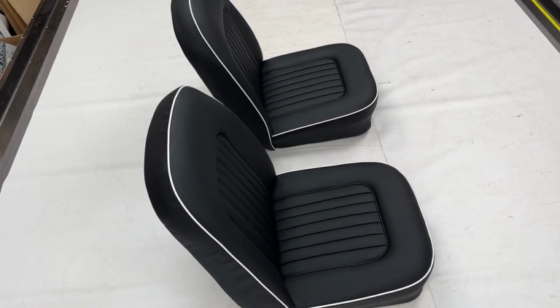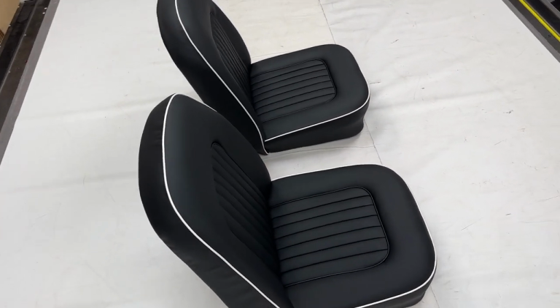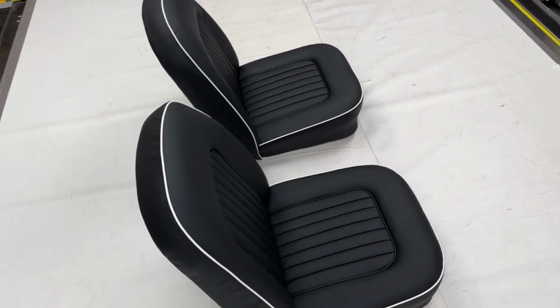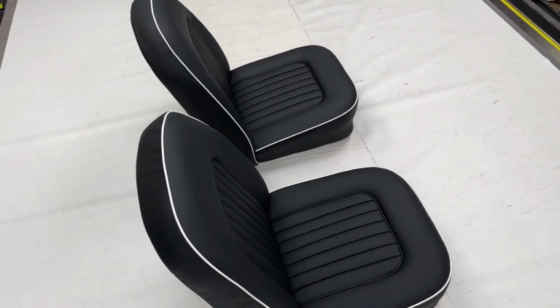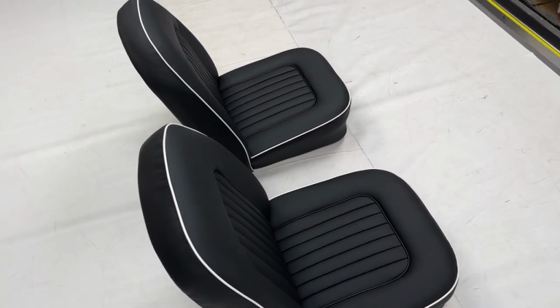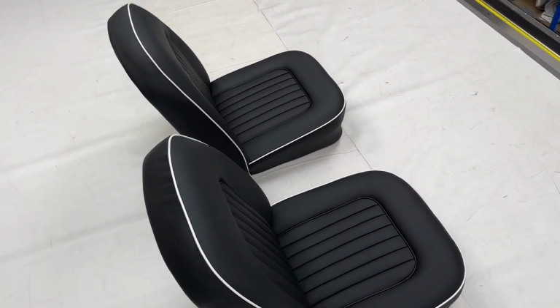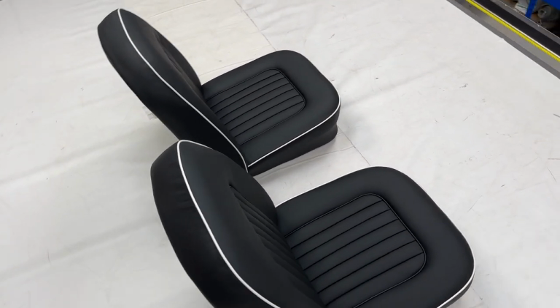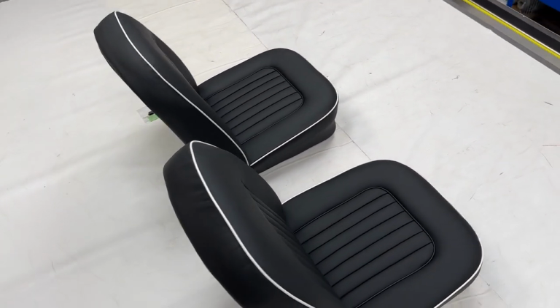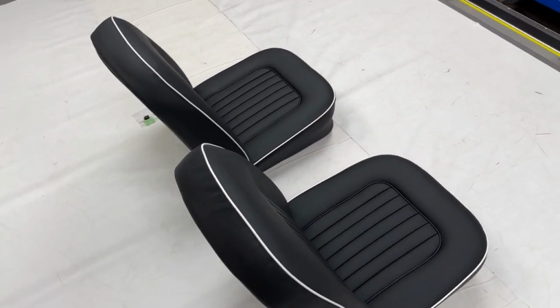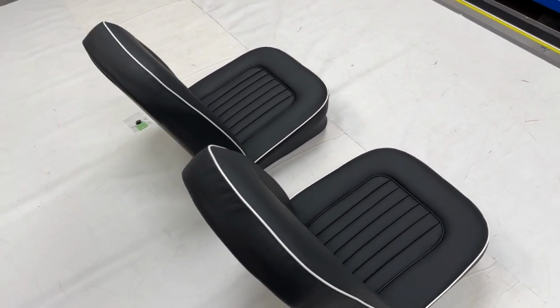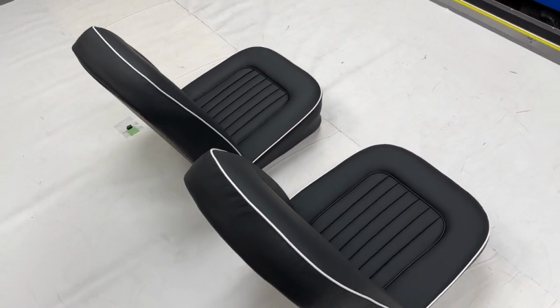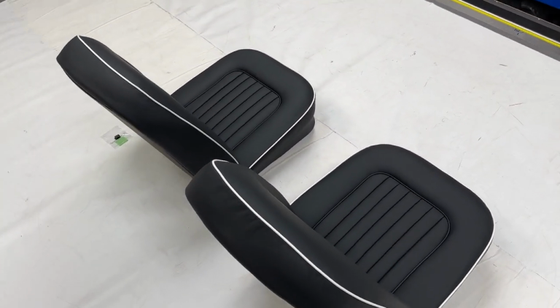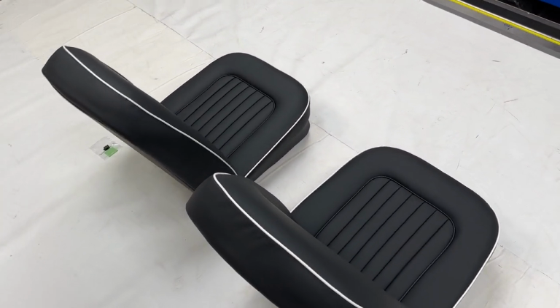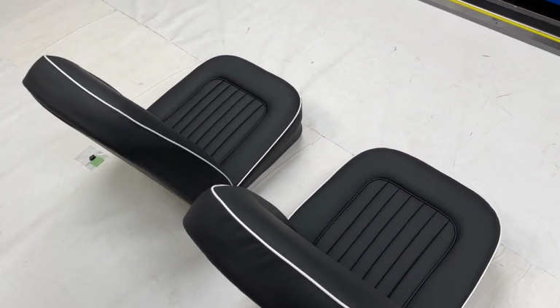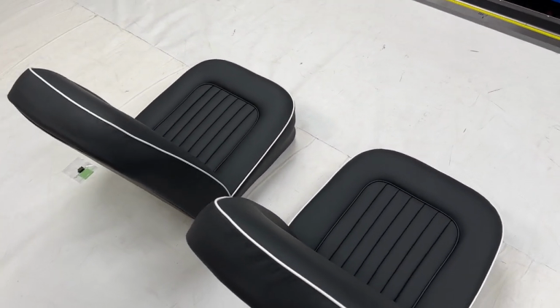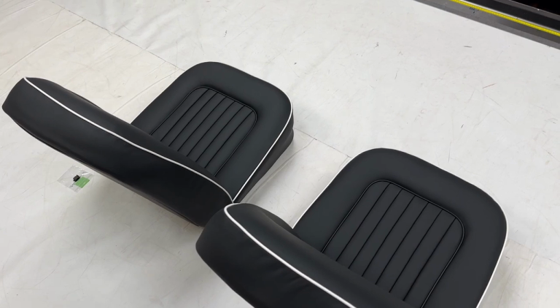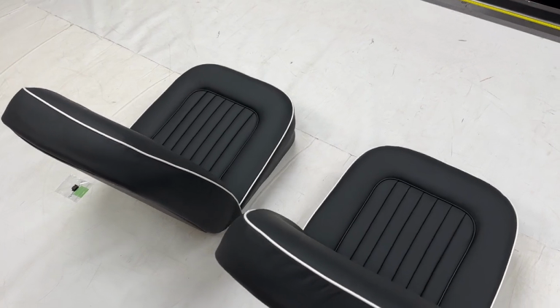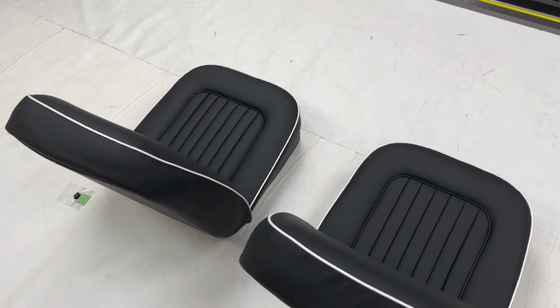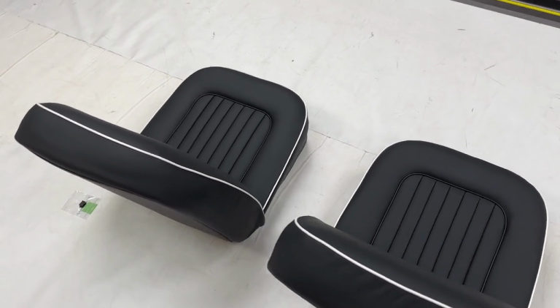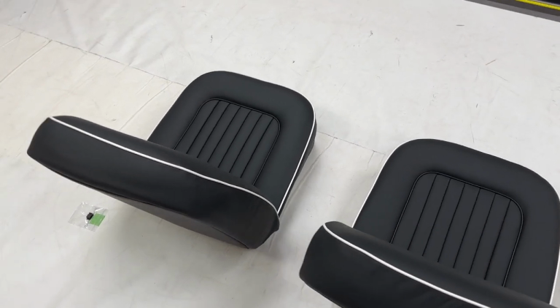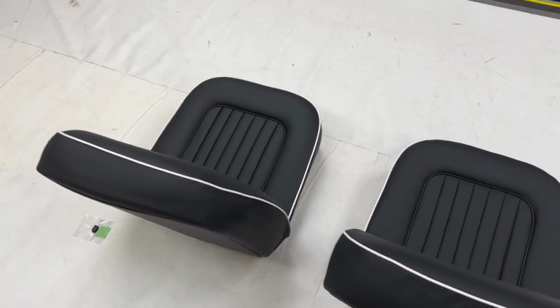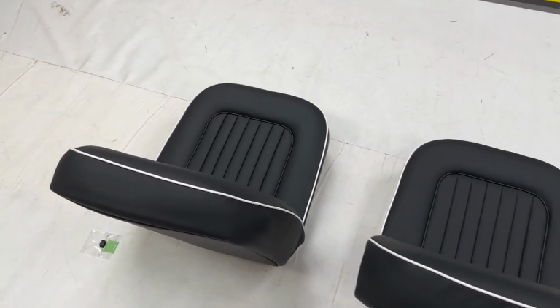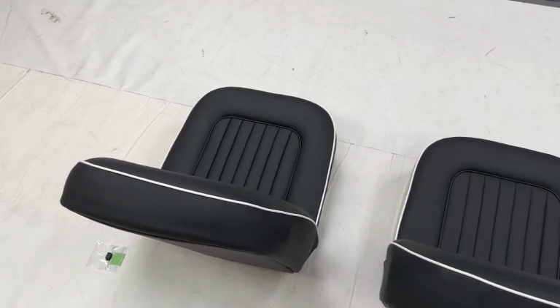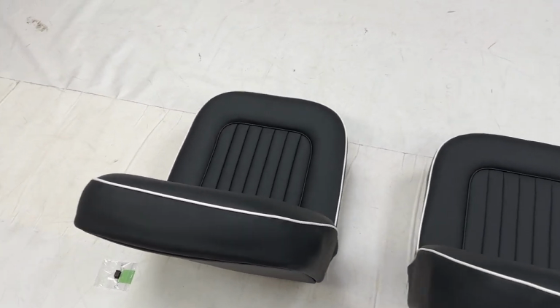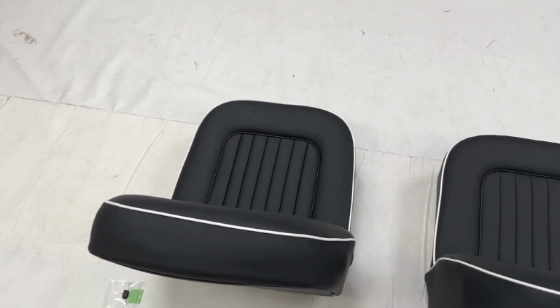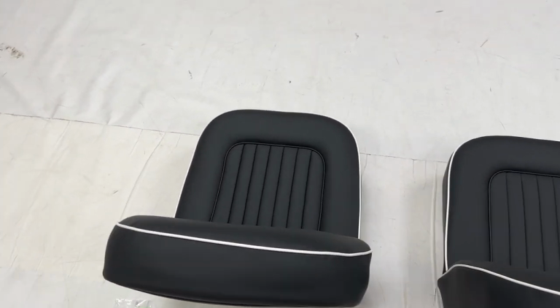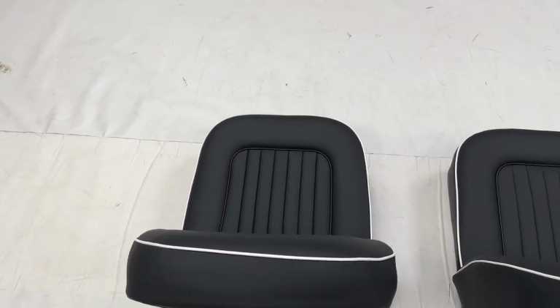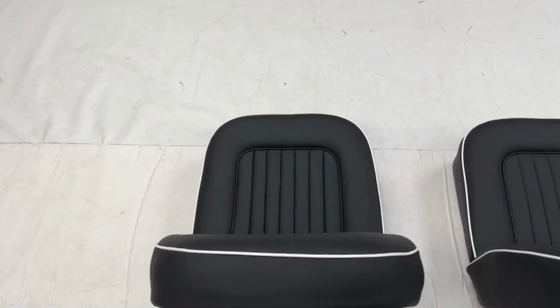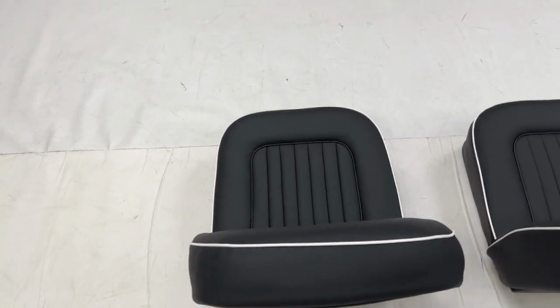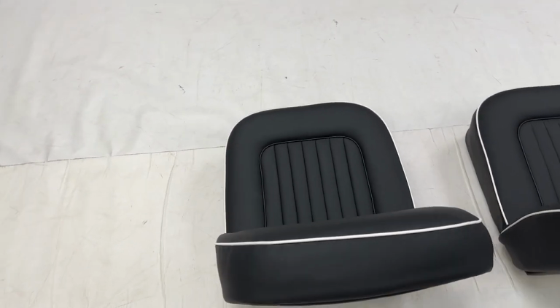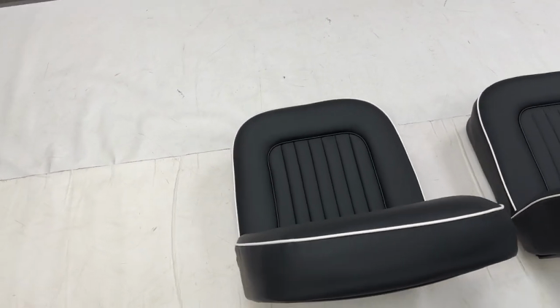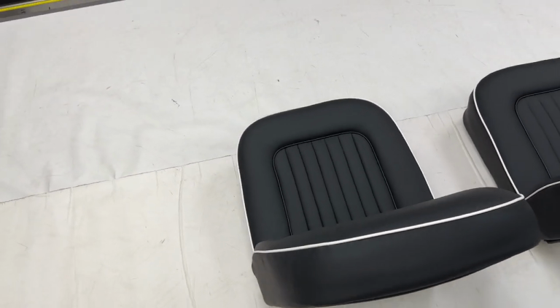As with anything like this, if you're unsure, just drop me some photos with your seat frames and we can identify them for you.